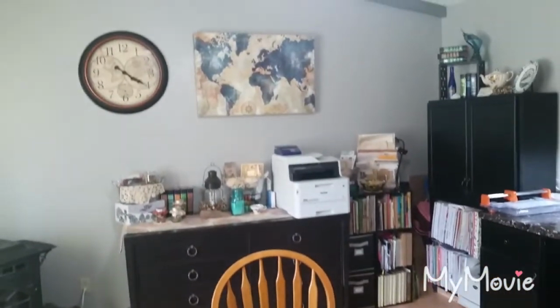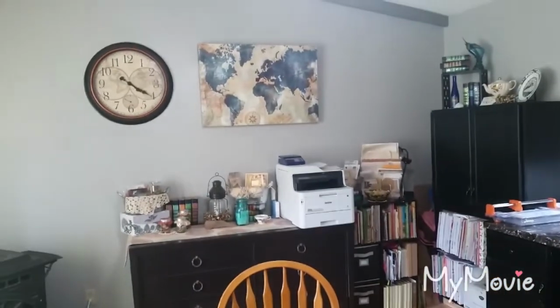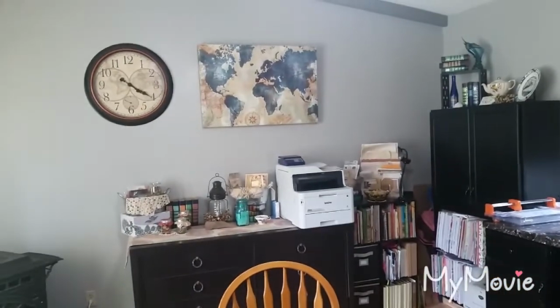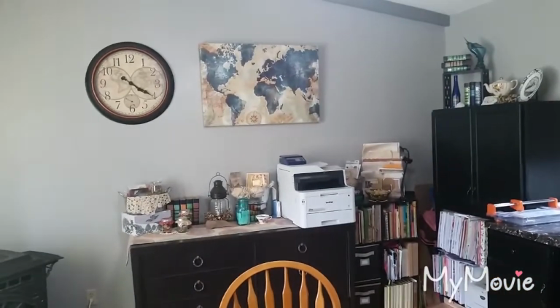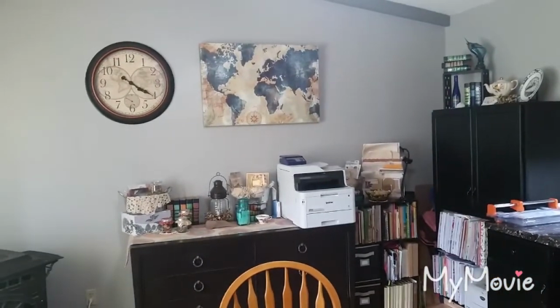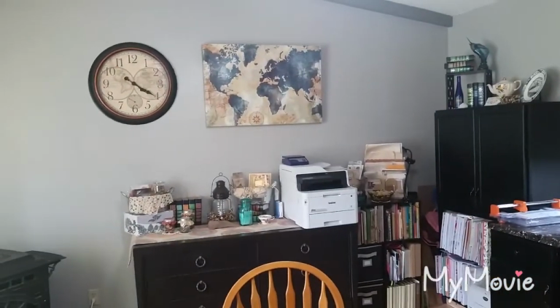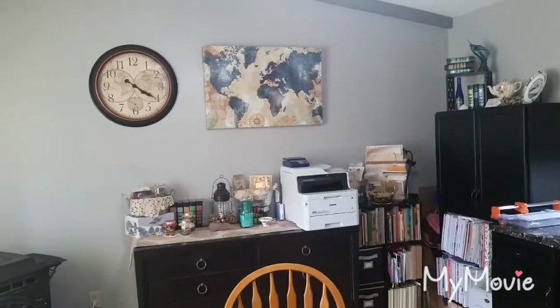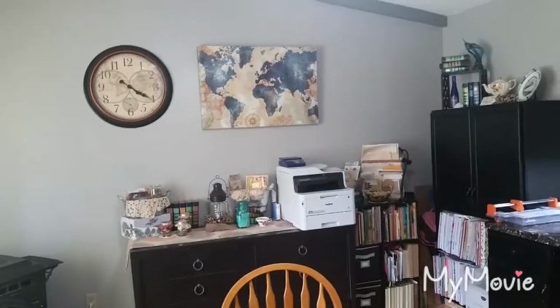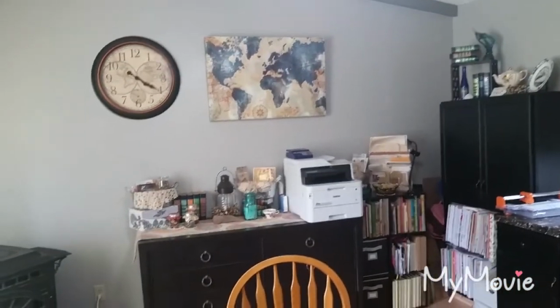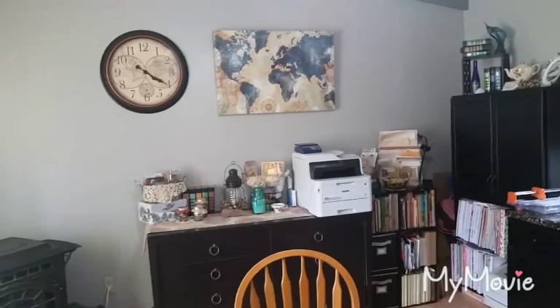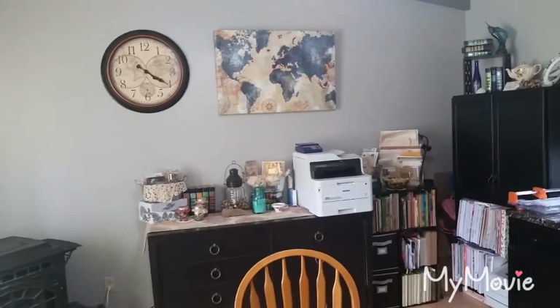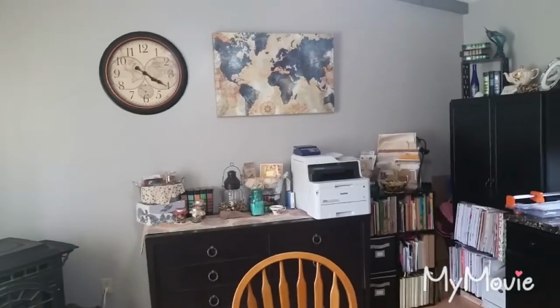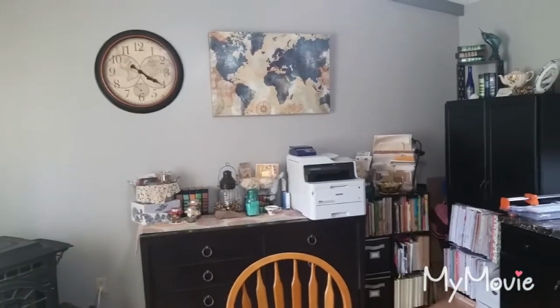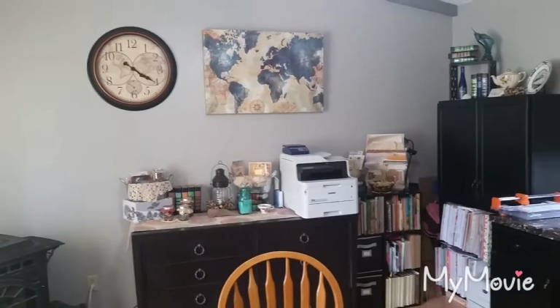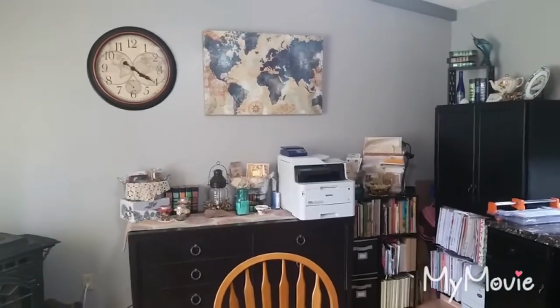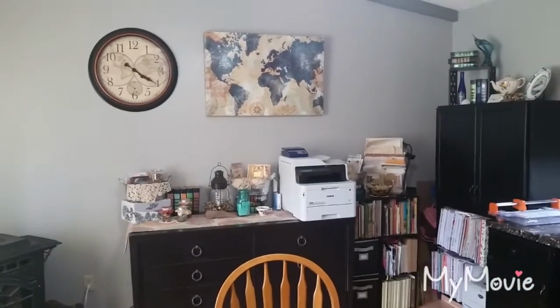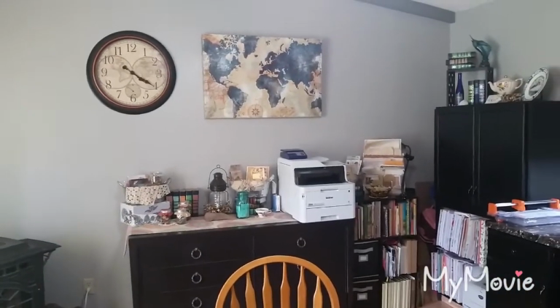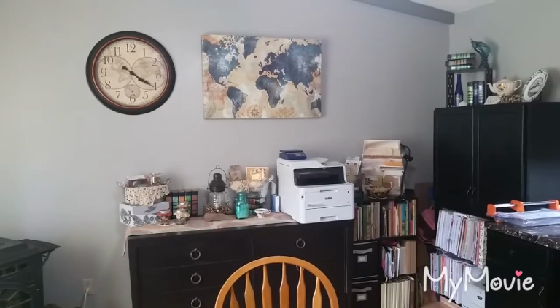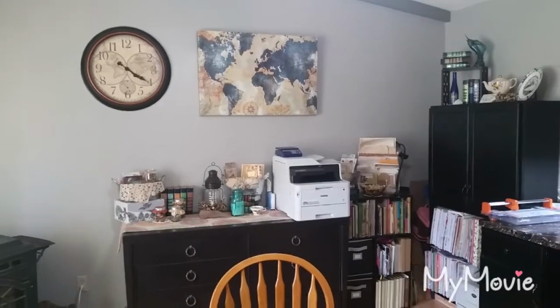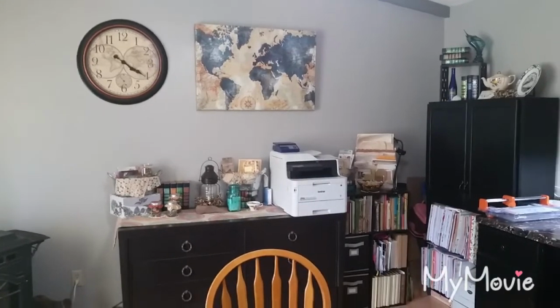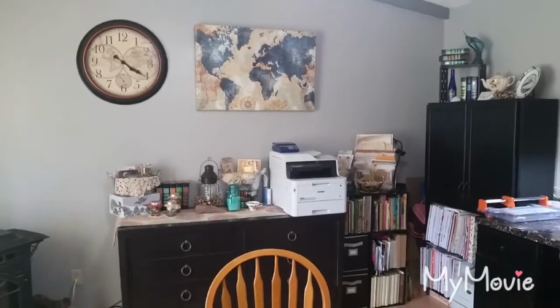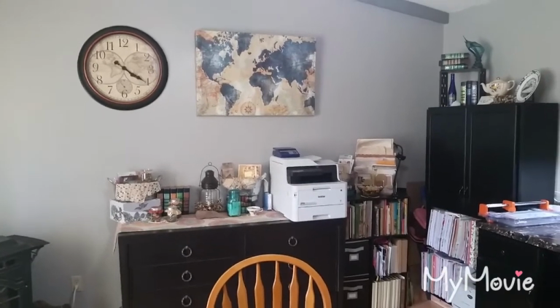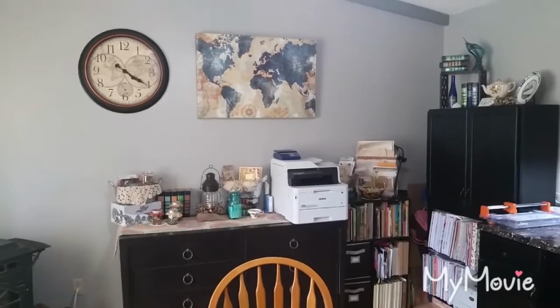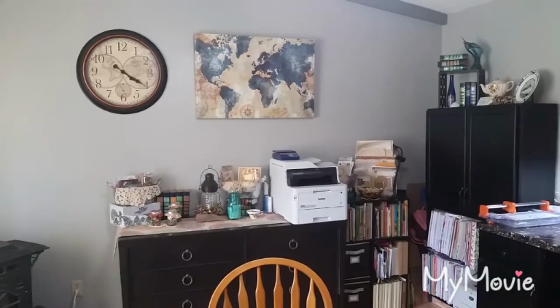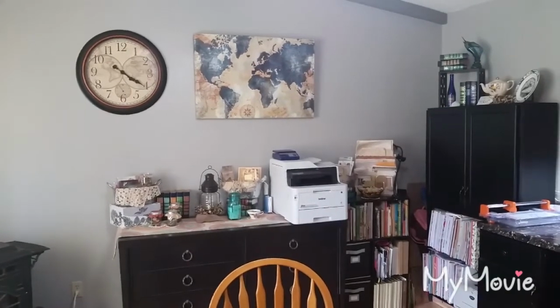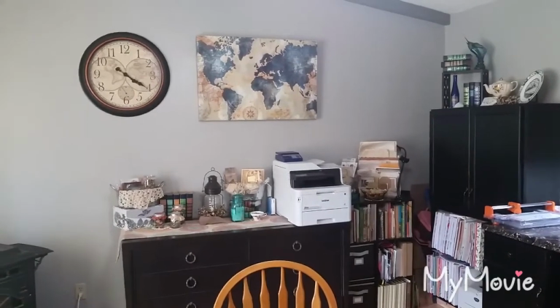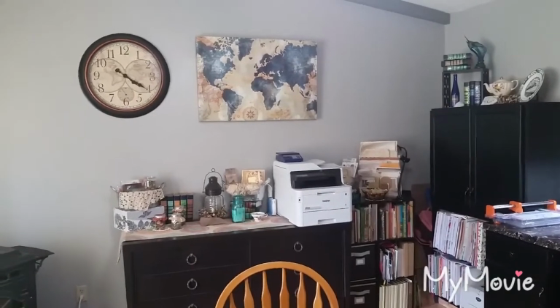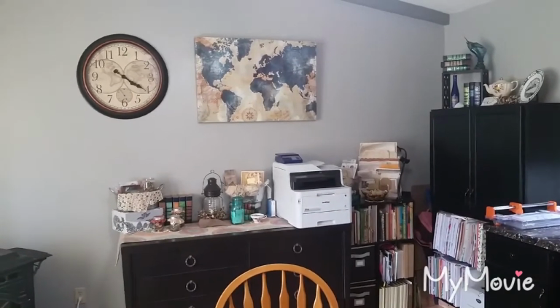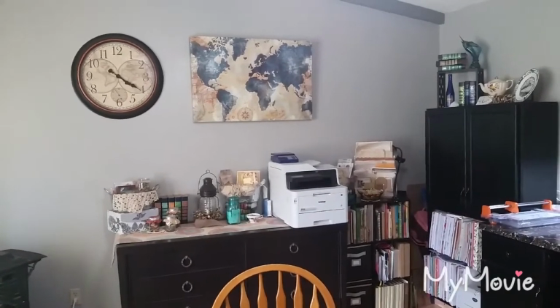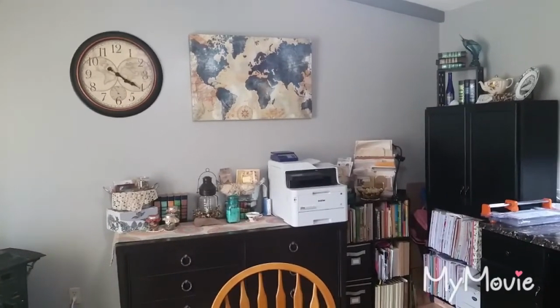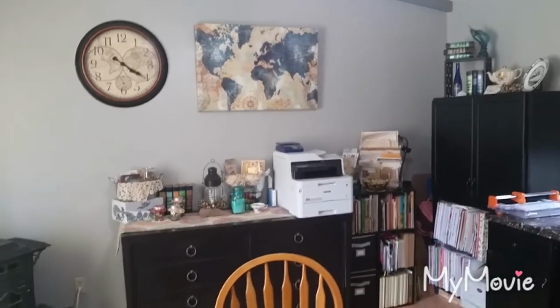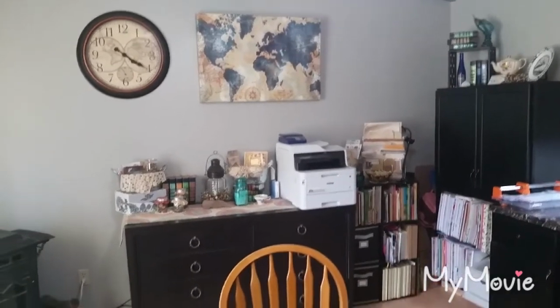I kind of have a nautical theme — like a sailing and nautical scene going on in here.